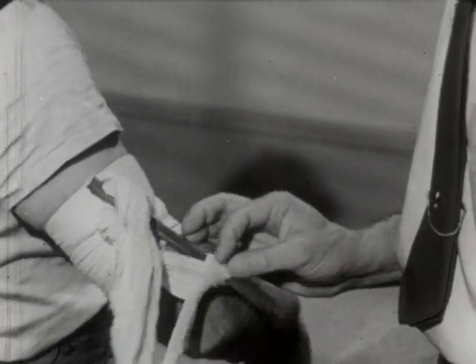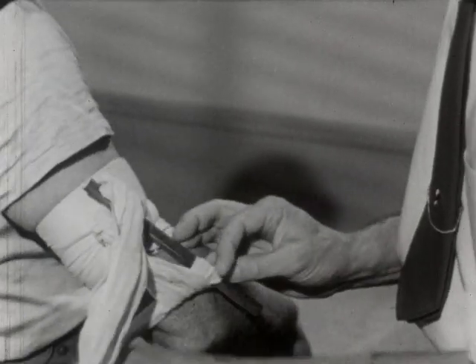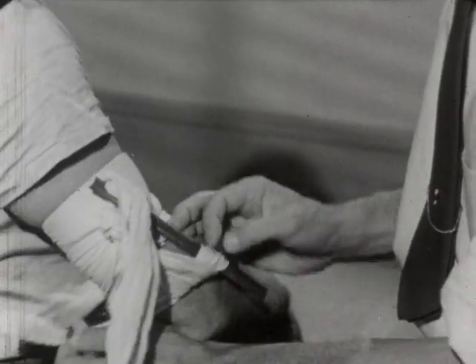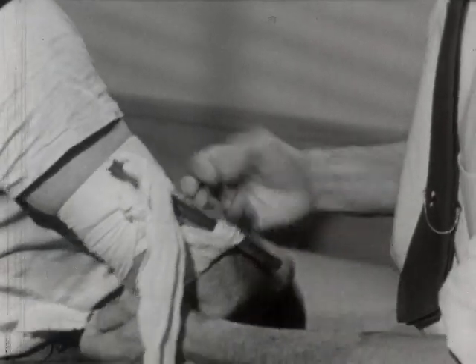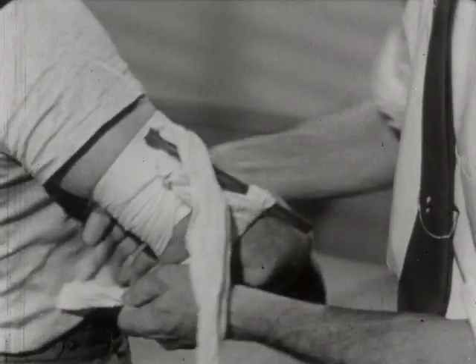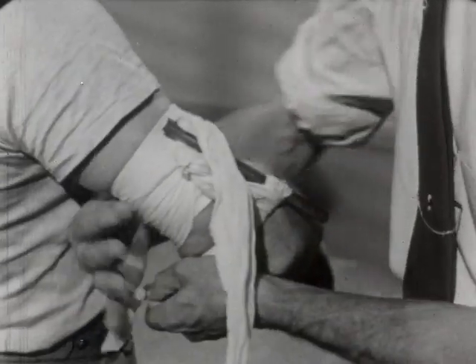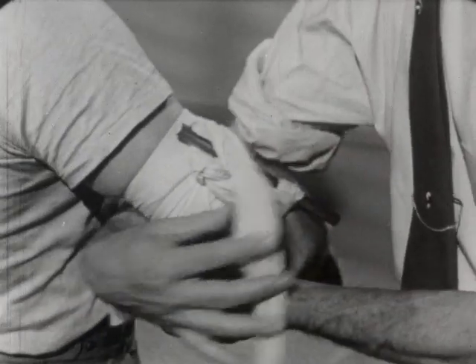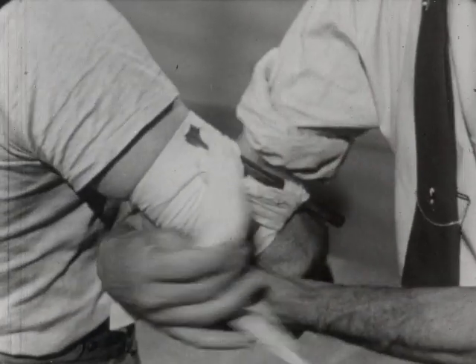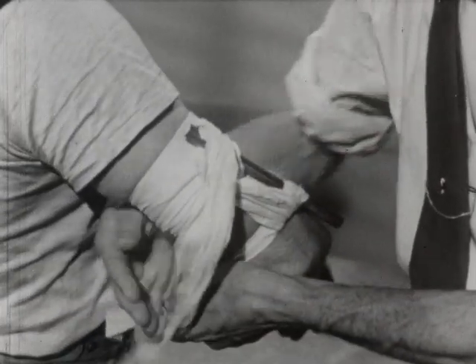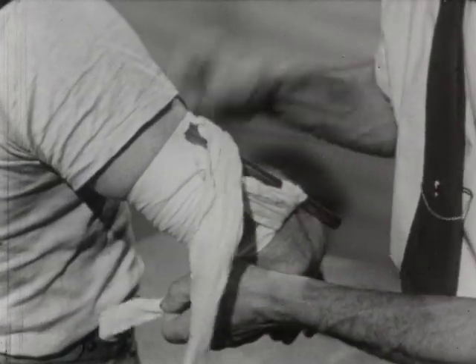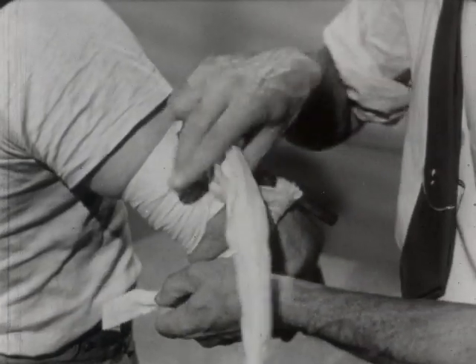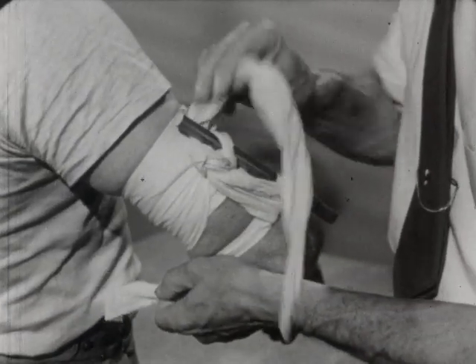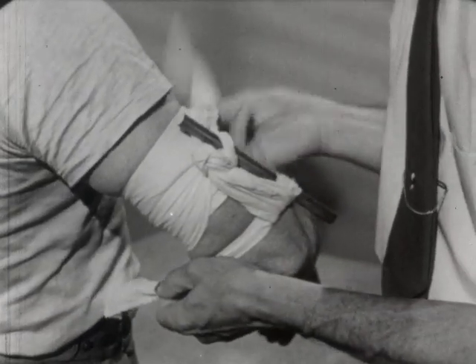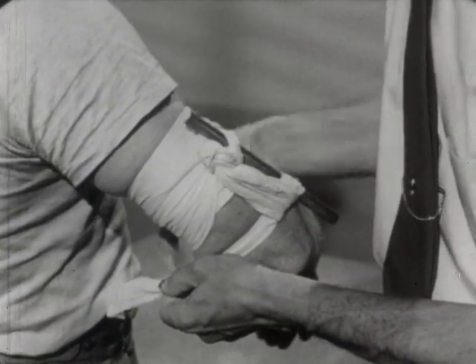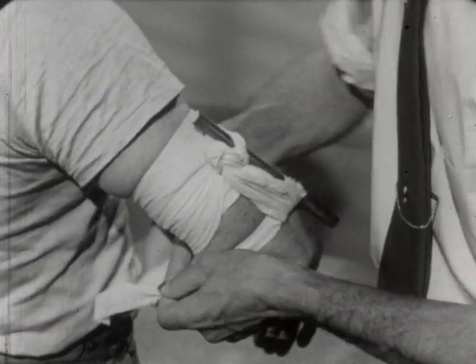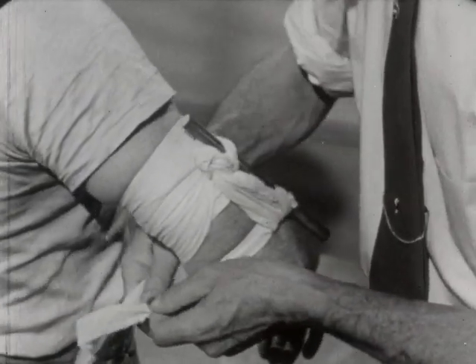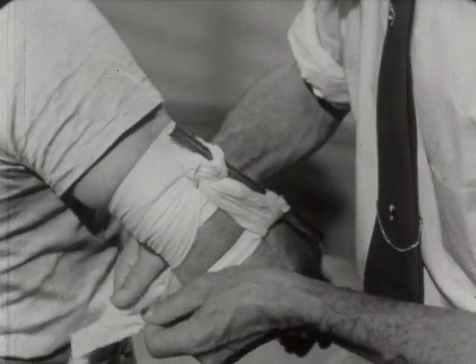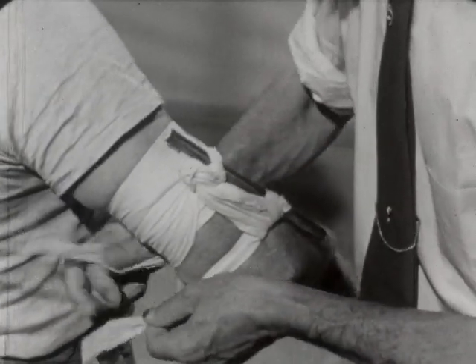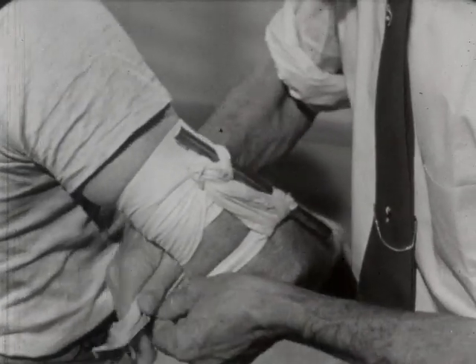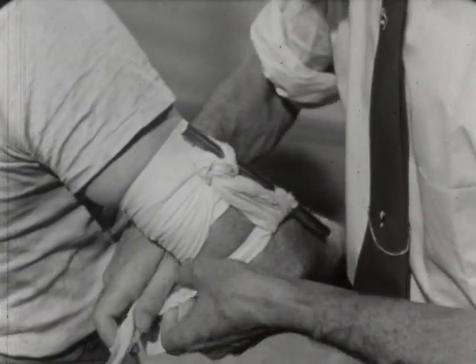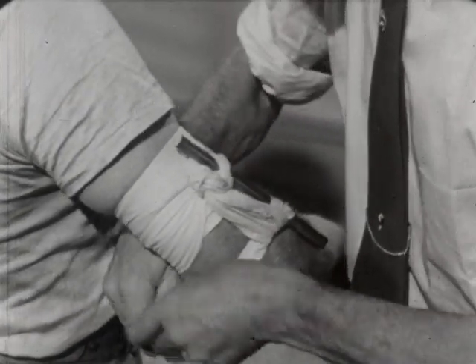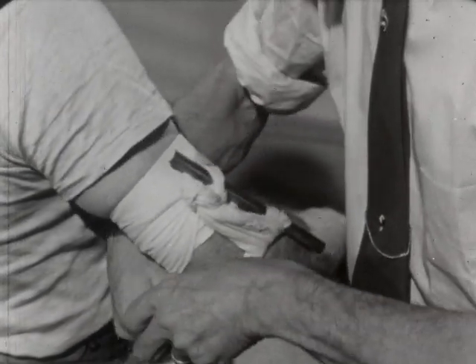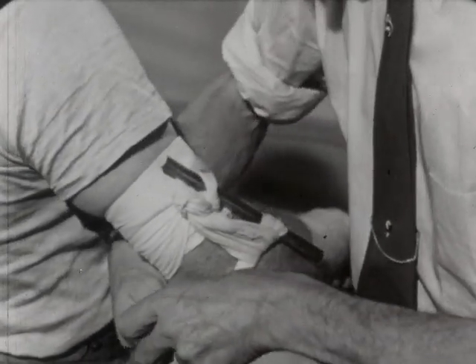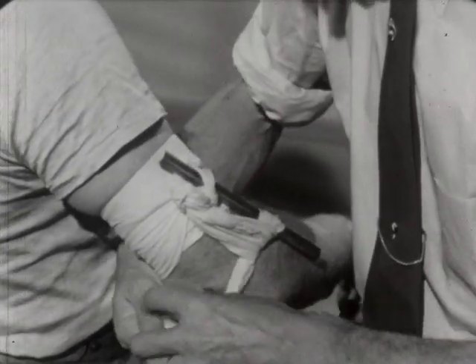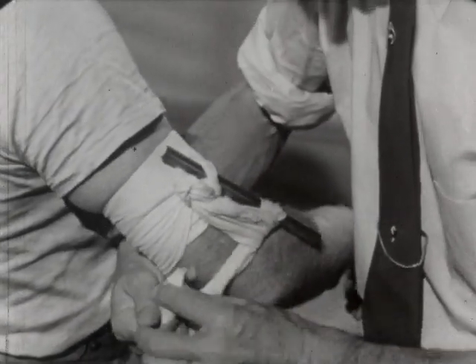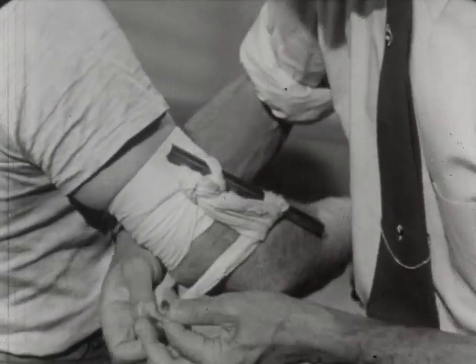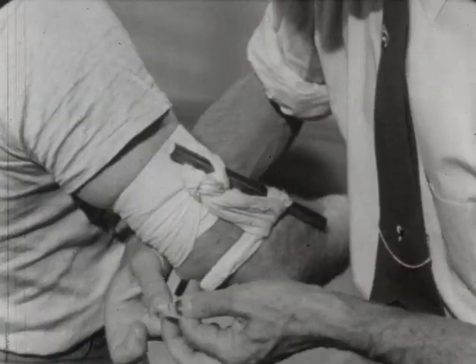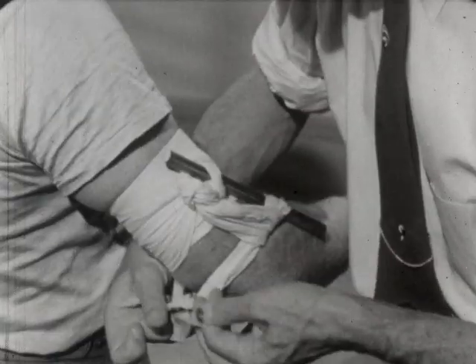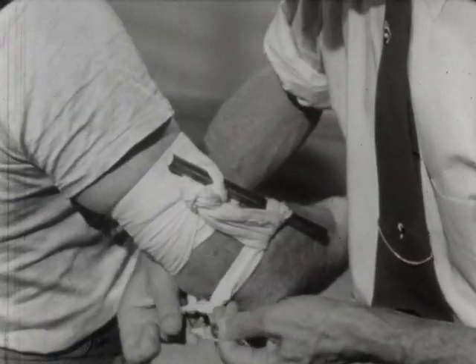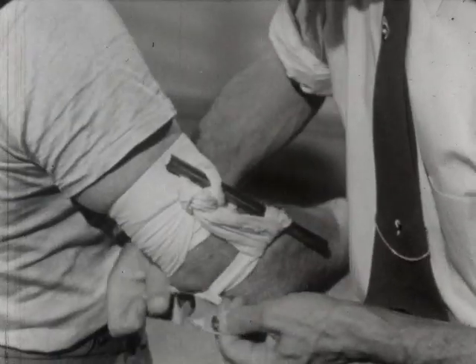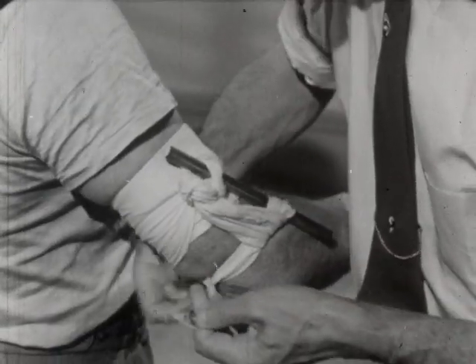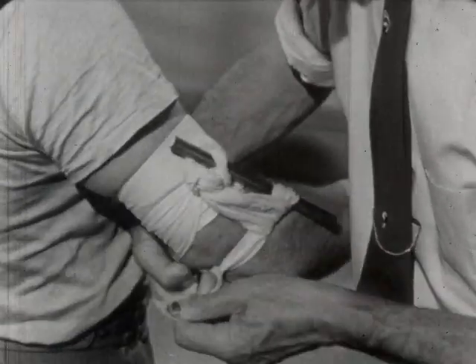Get medical aid. To stop bleeding, remember this: use direct pressure on the wound itself.